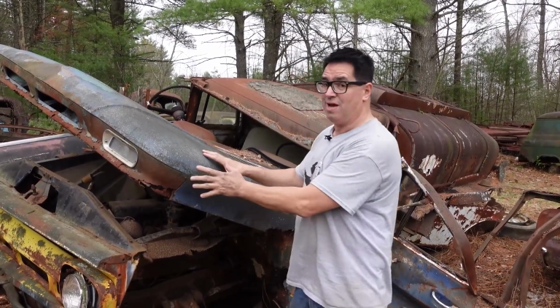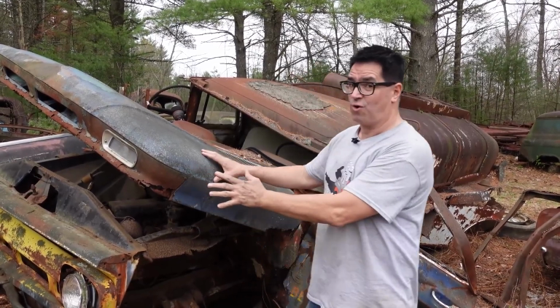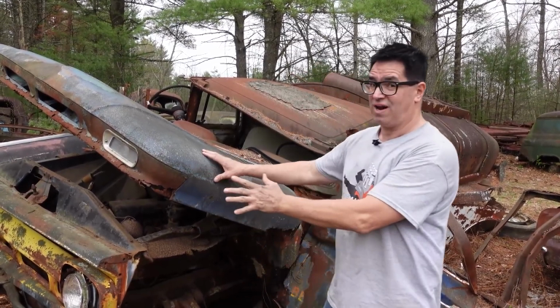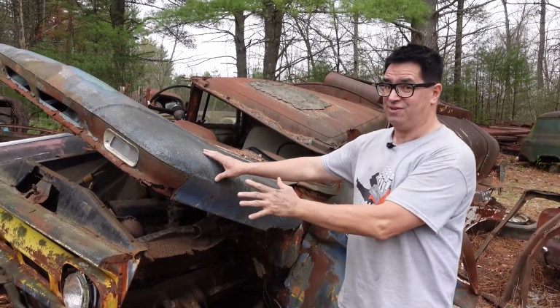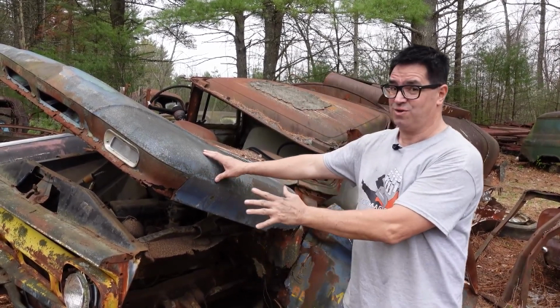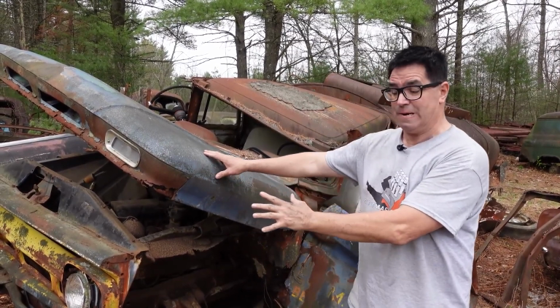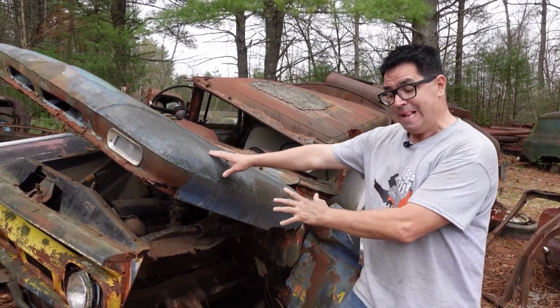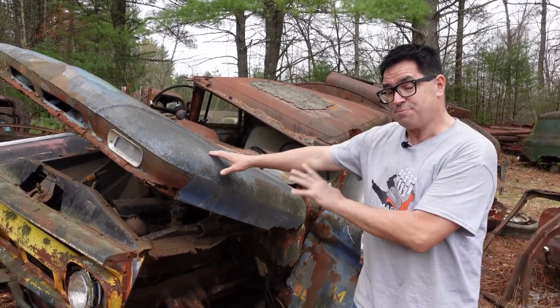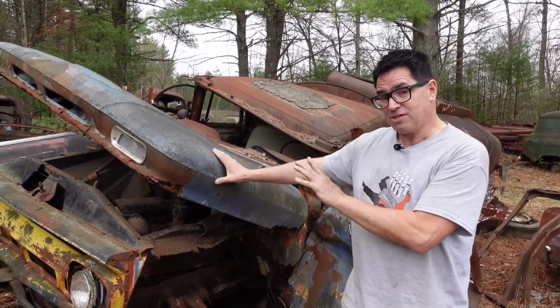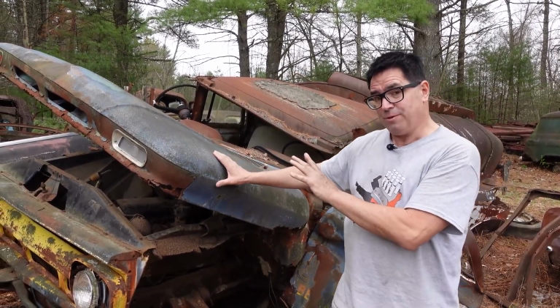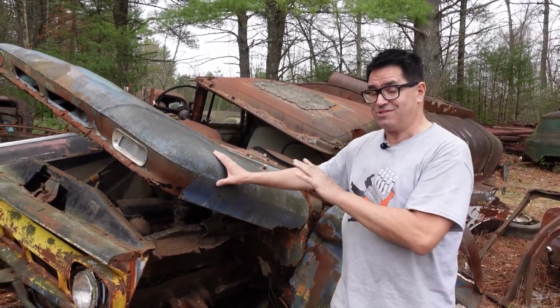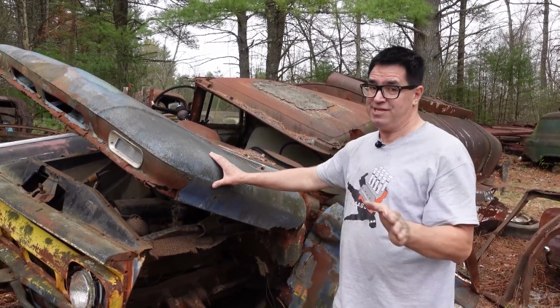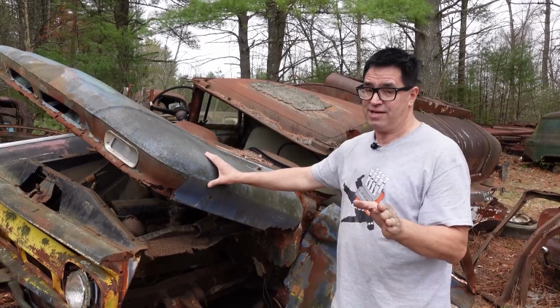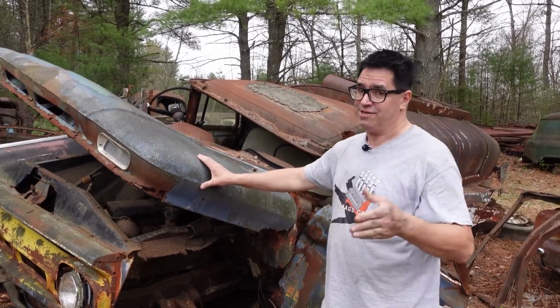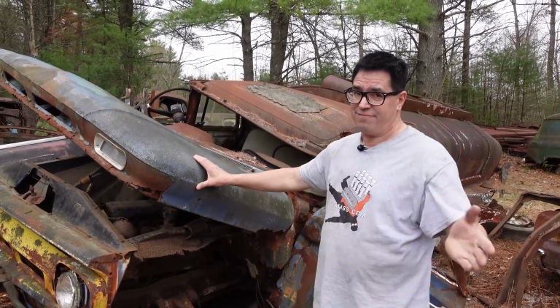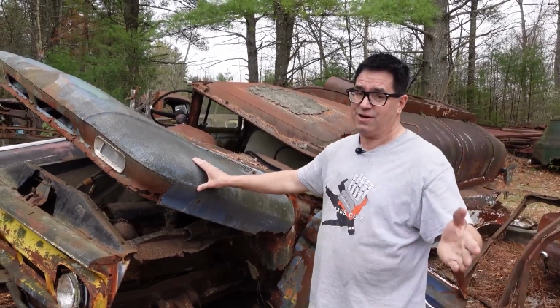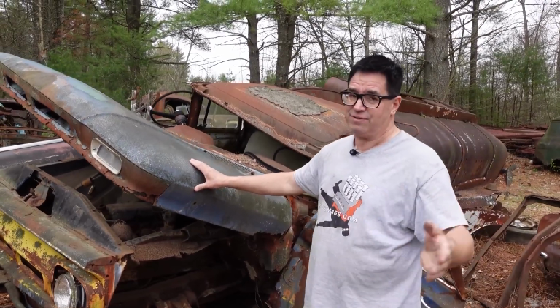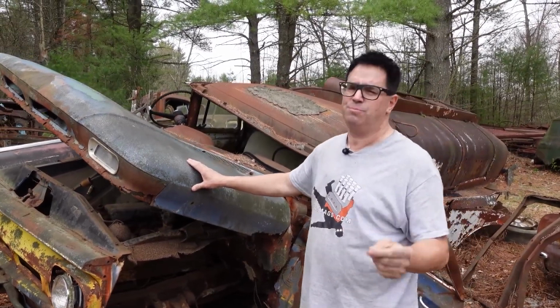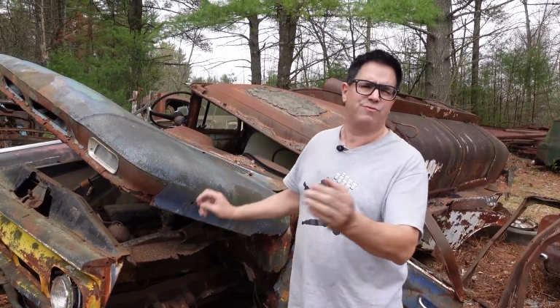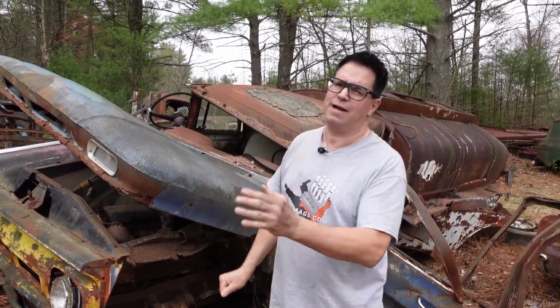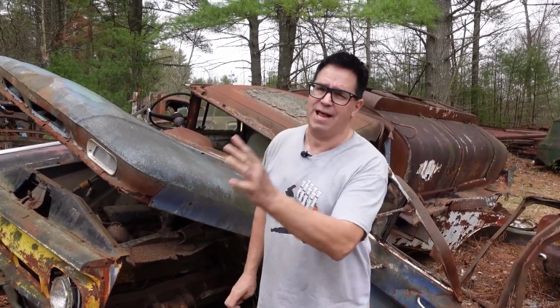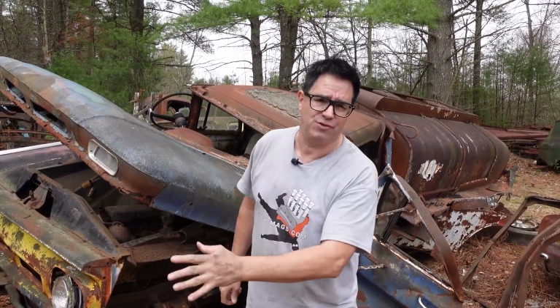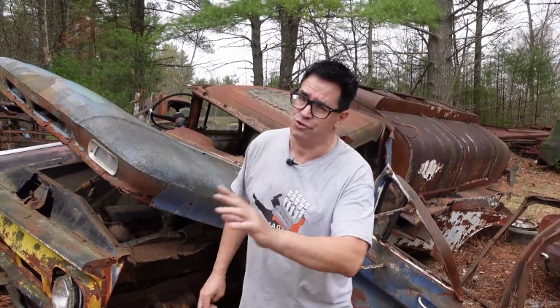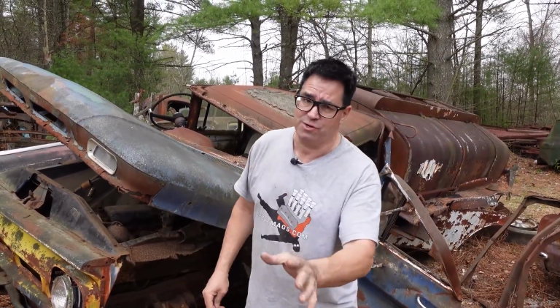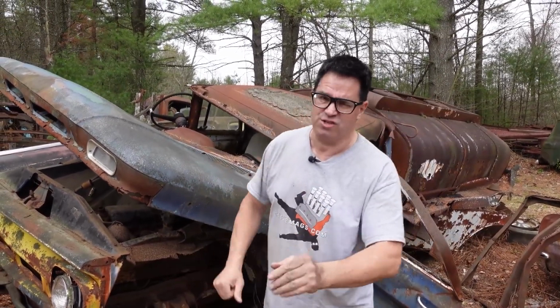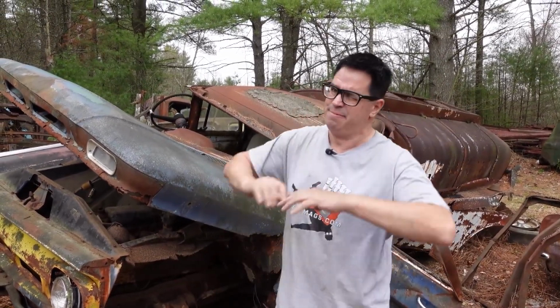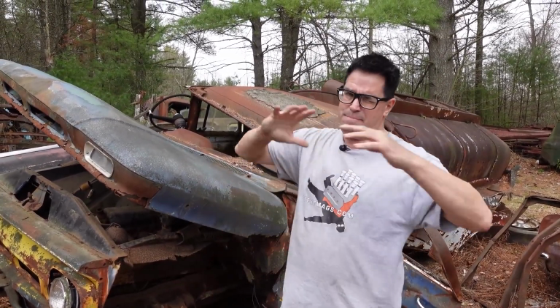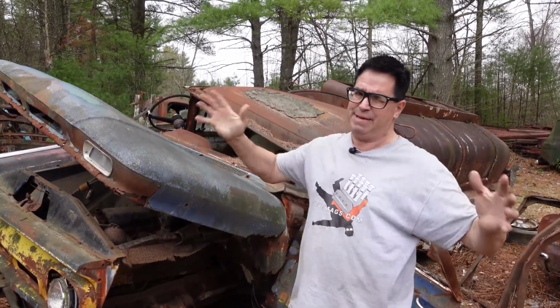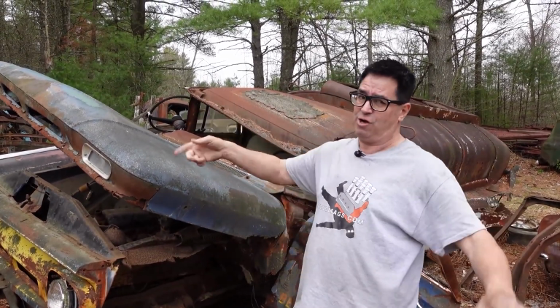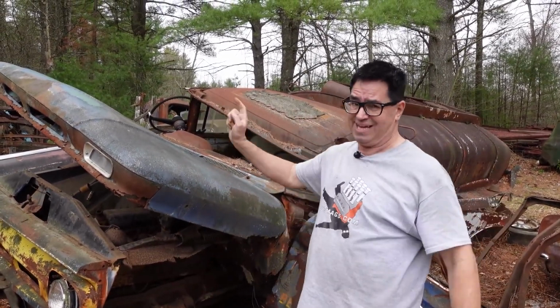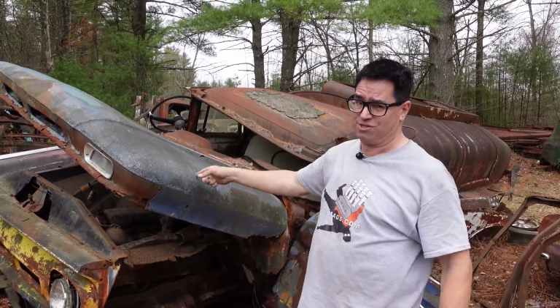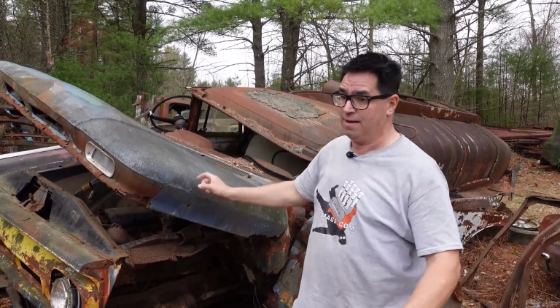Now, do we have a 409 in this one here? It's possible — it's a C60, it's heavy enough. They didn't put the 409s in half-tons or three-quarters. They had to be big trucks like this one.